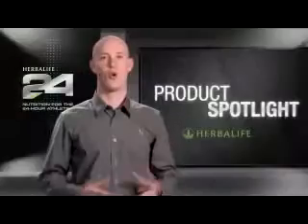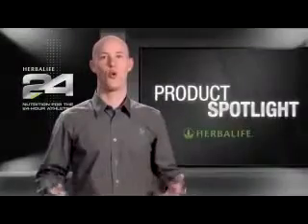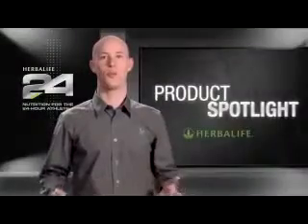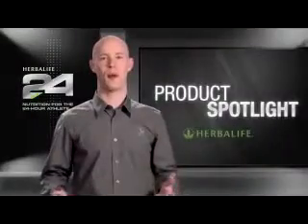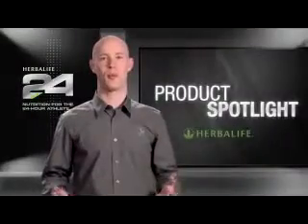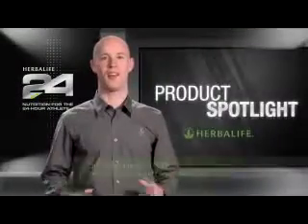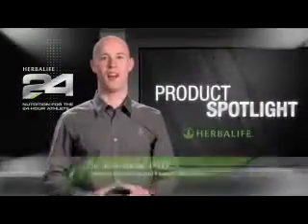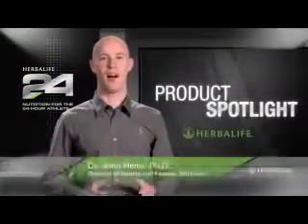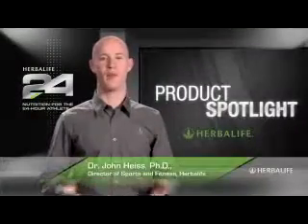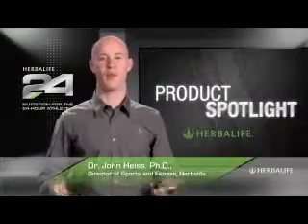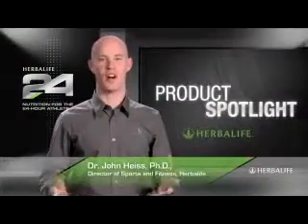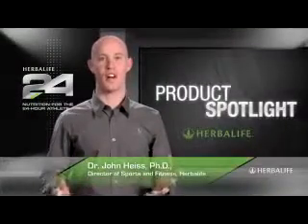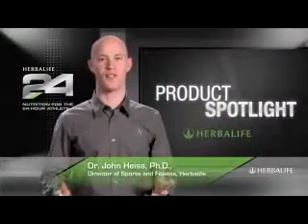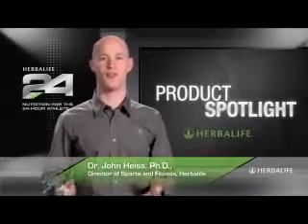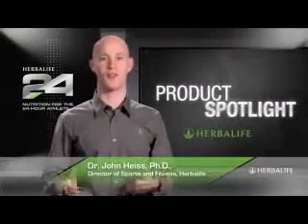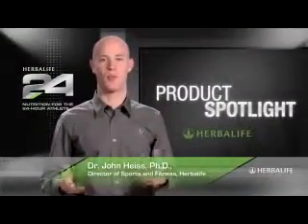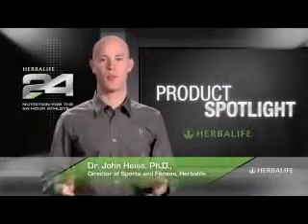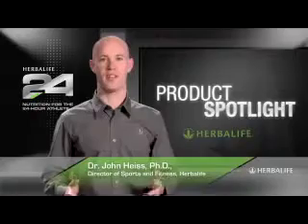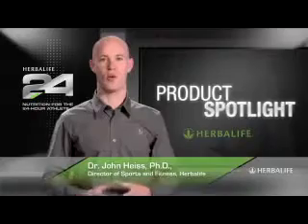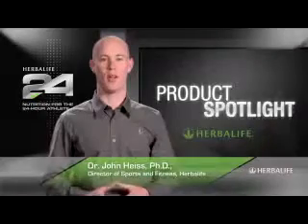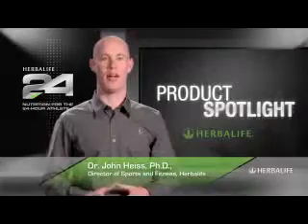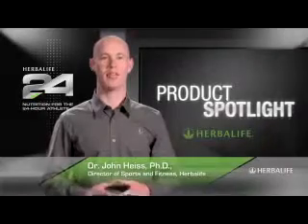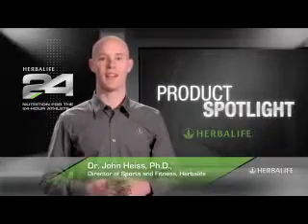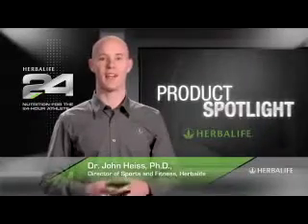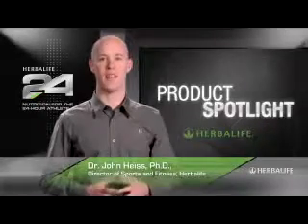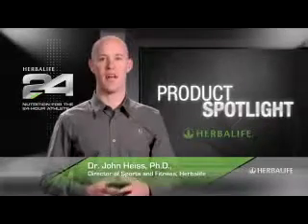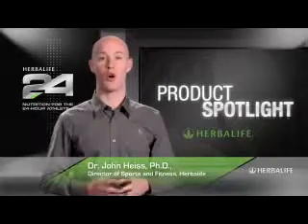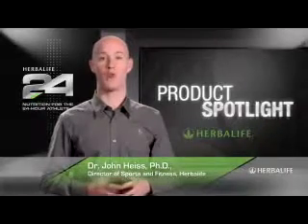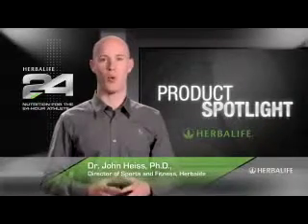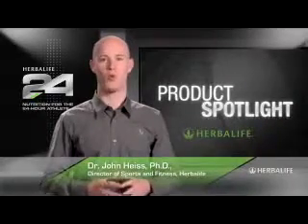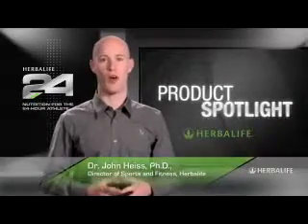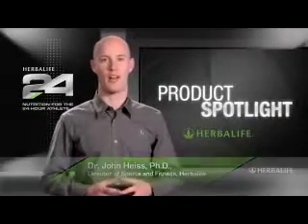Welcome to Product Spotlight. I'm Dr. John Heiss, Director of Sports and Fitness at Herbalife and lead scientist behind our Herbalife 24 products.